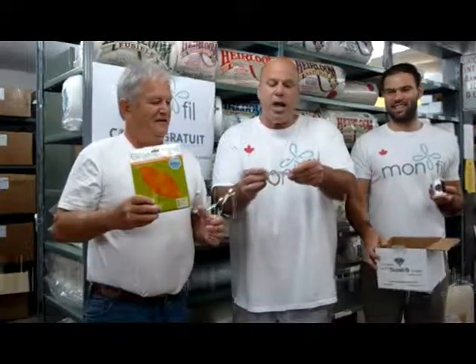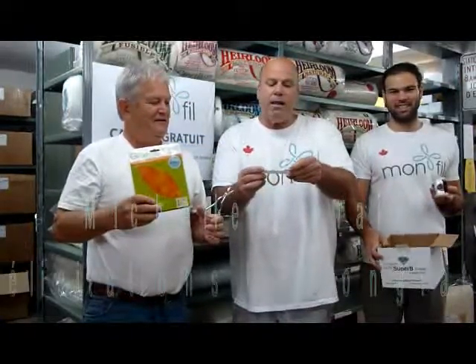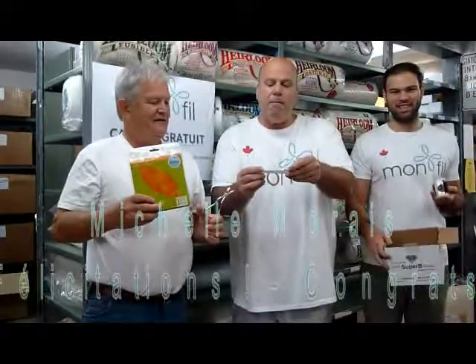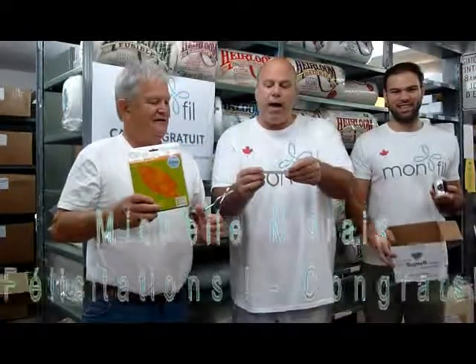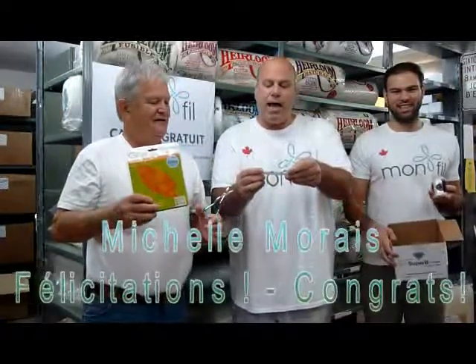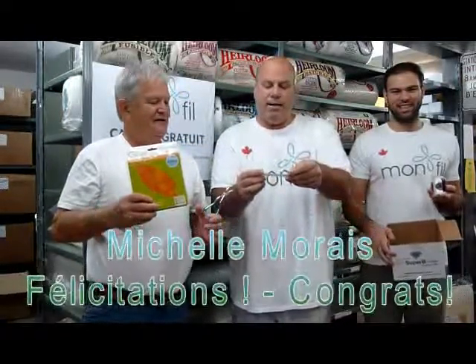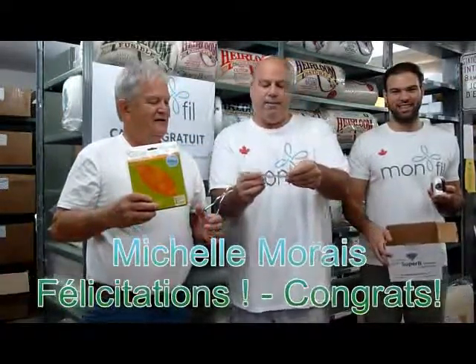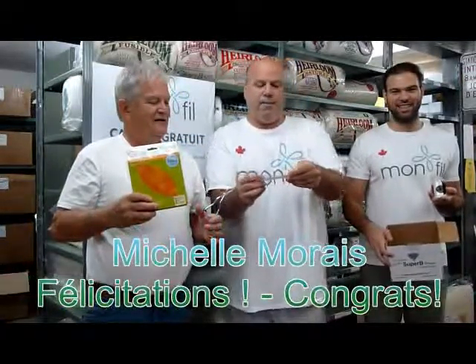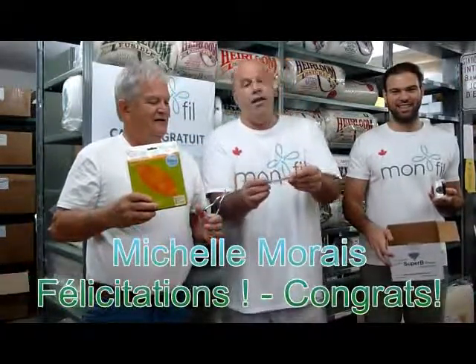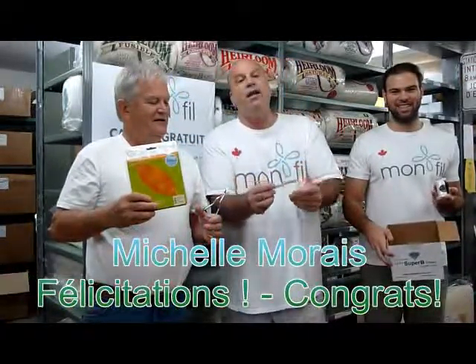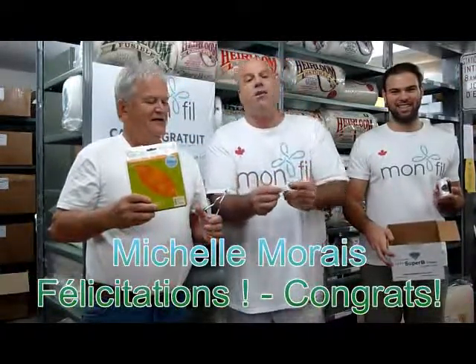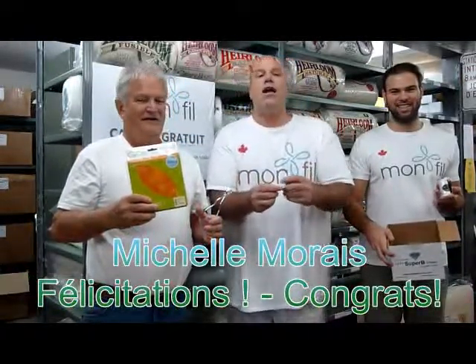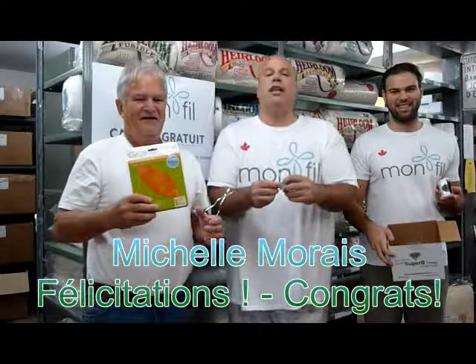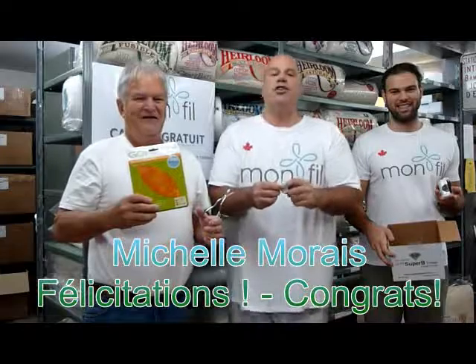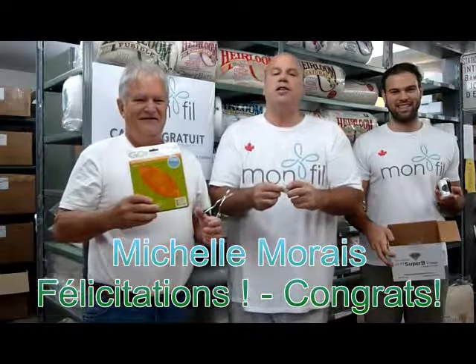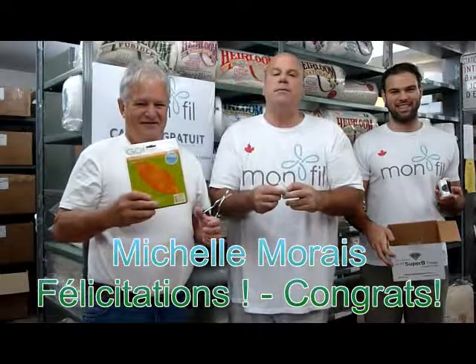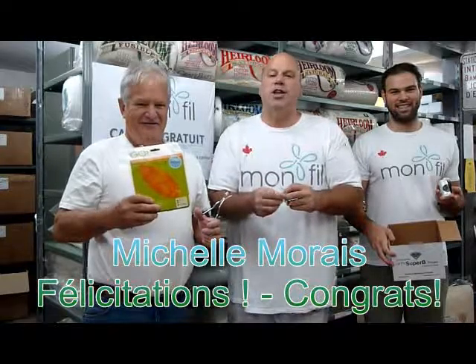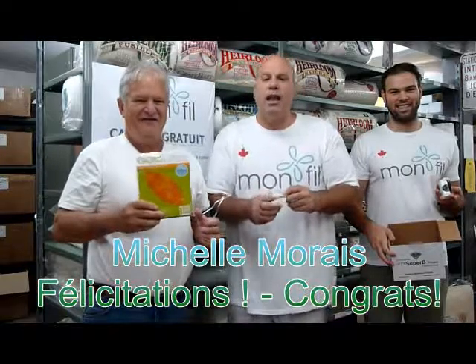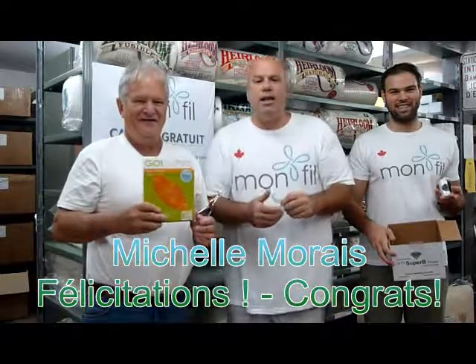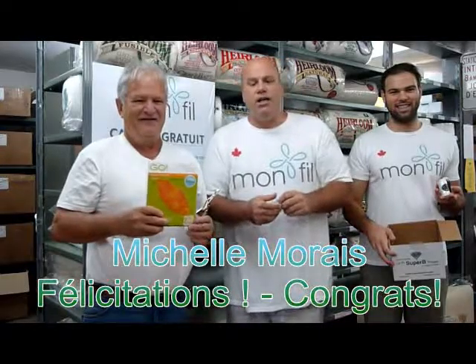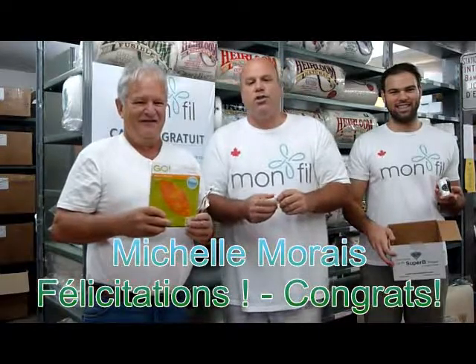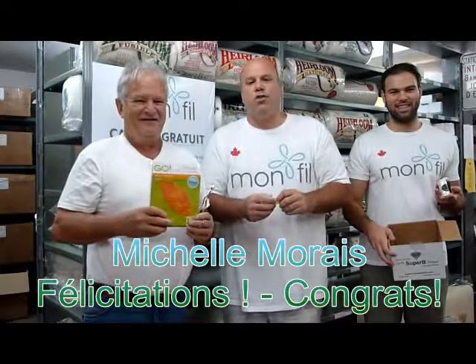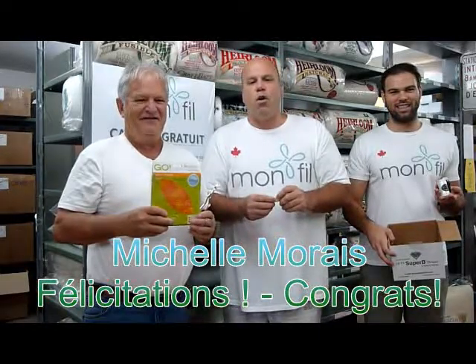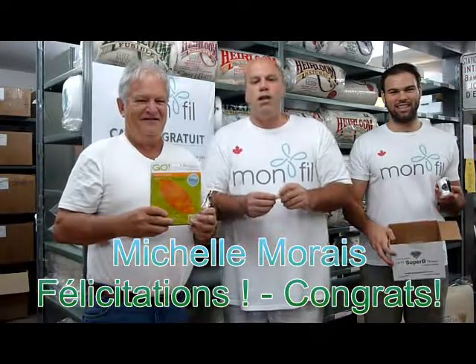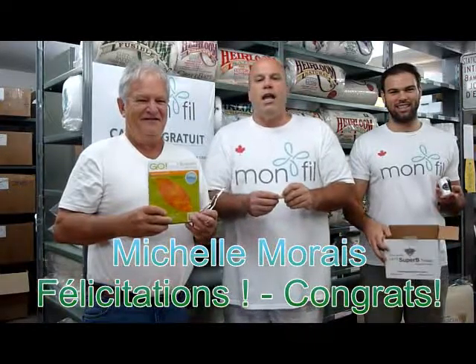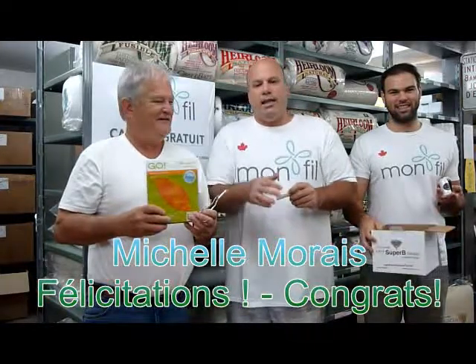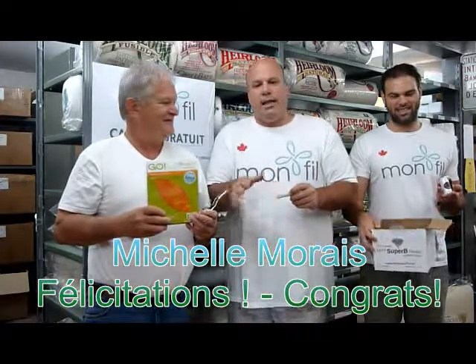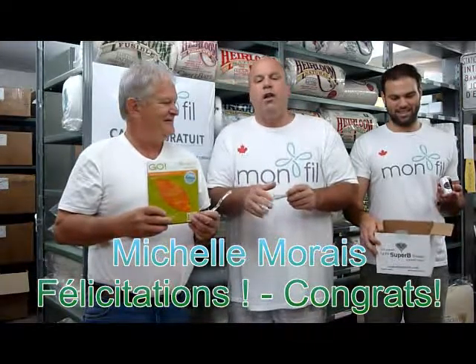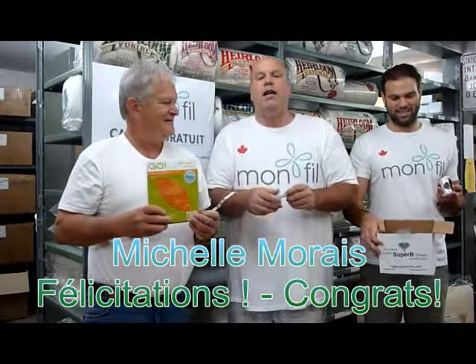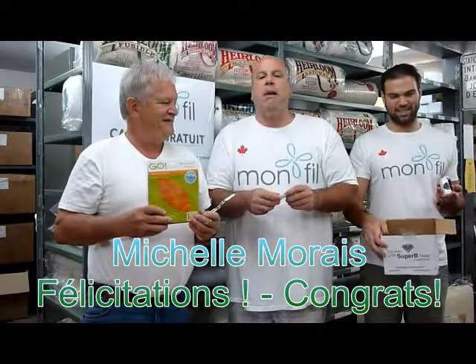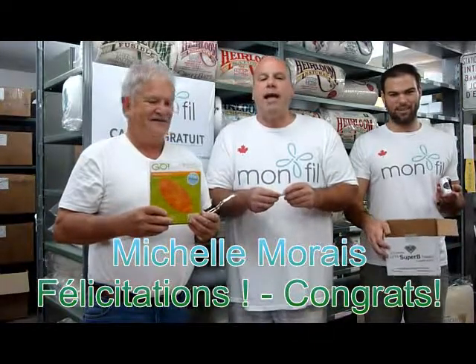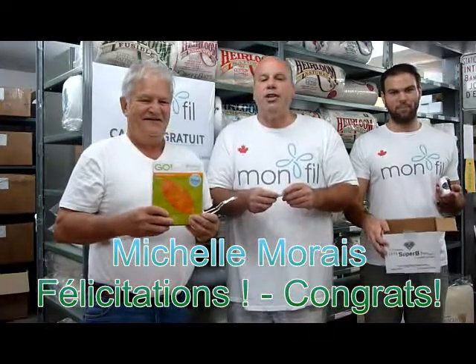Michel Moray. Congratulations, Michel — you just won the quilting package!